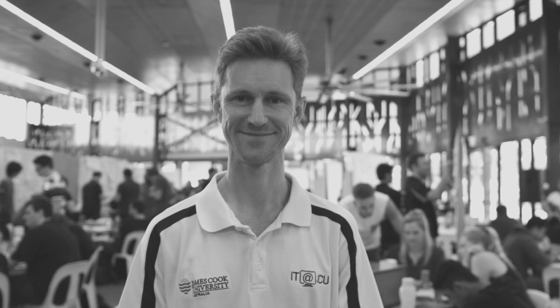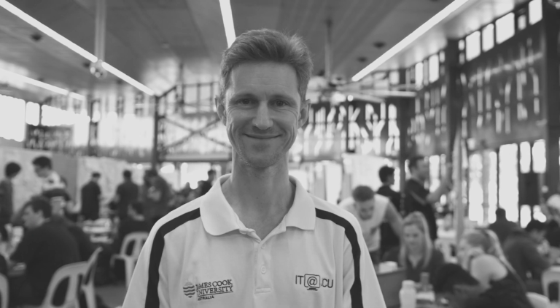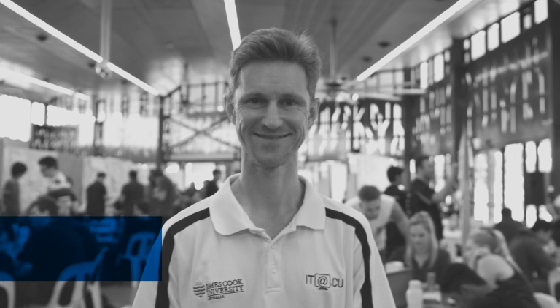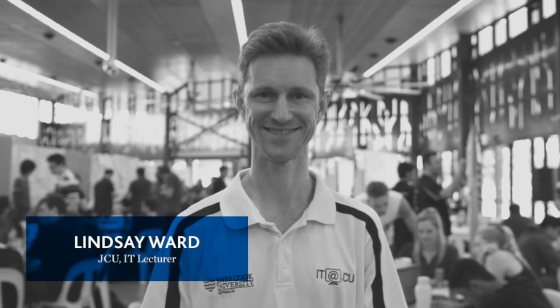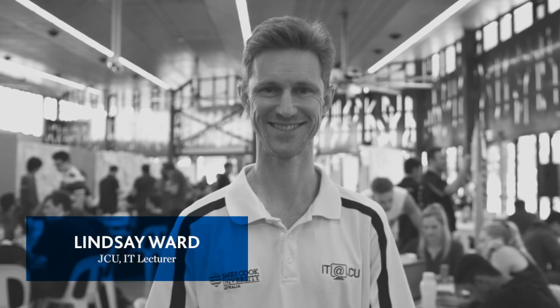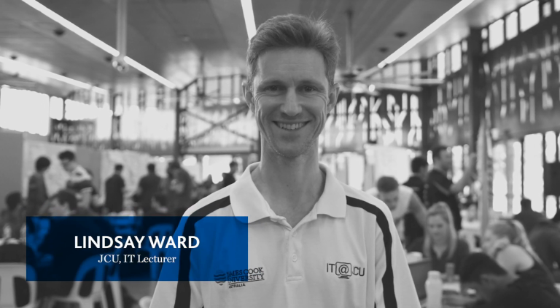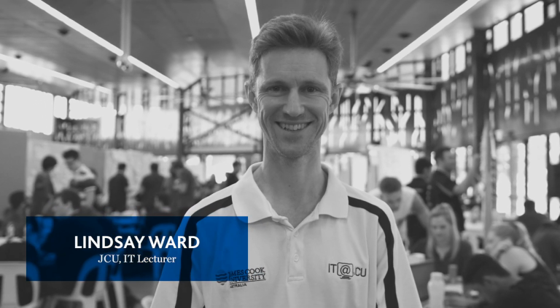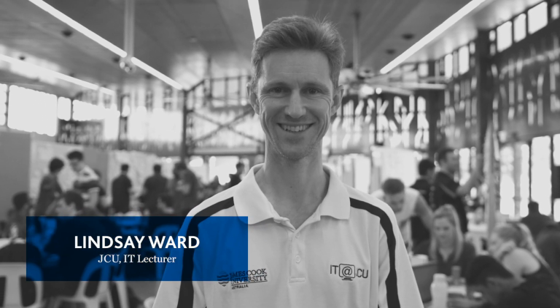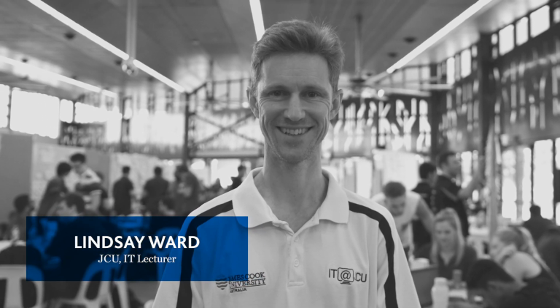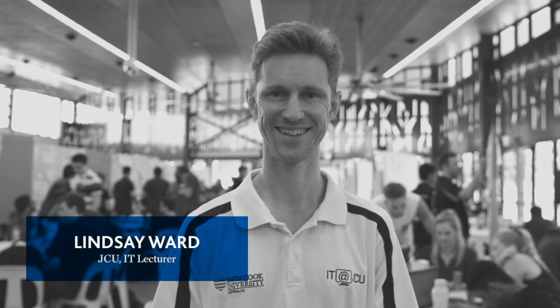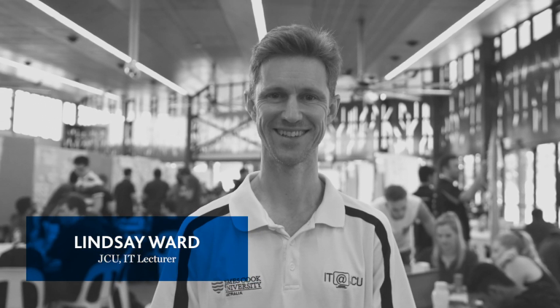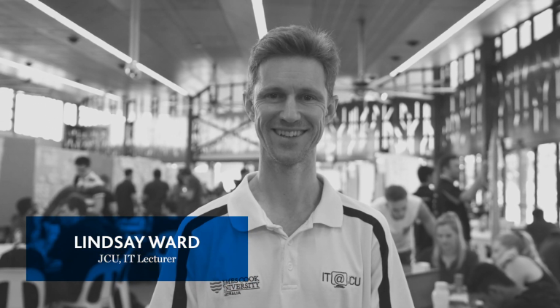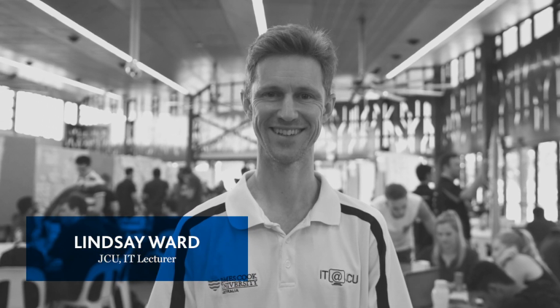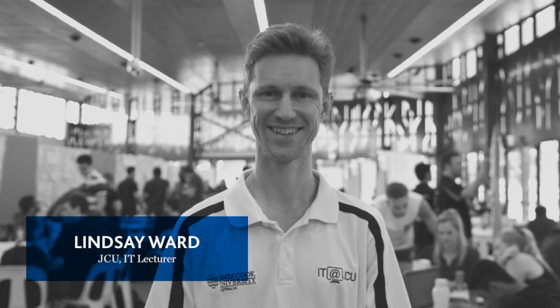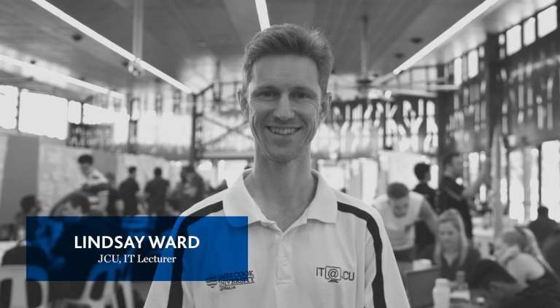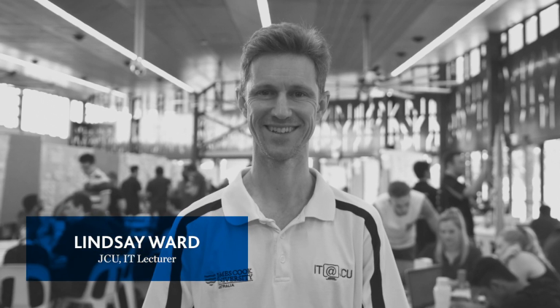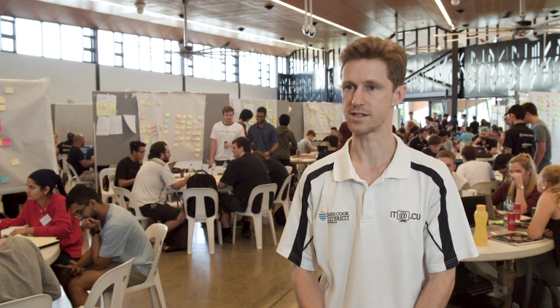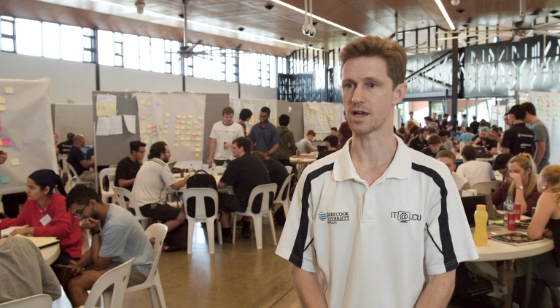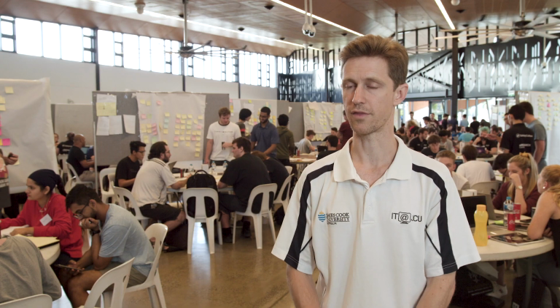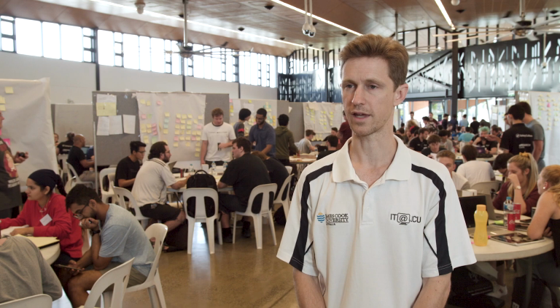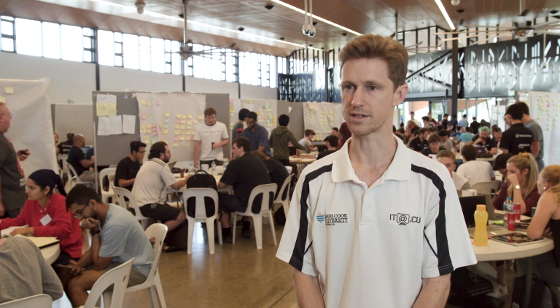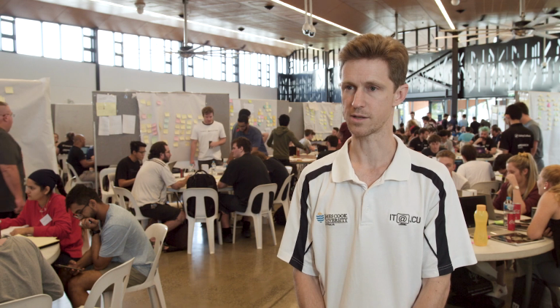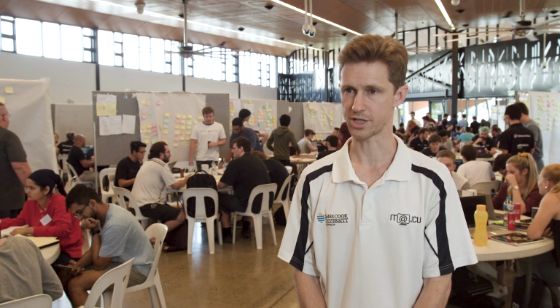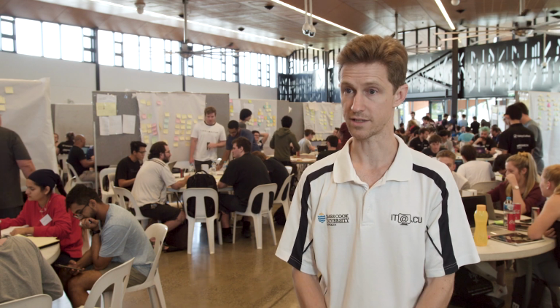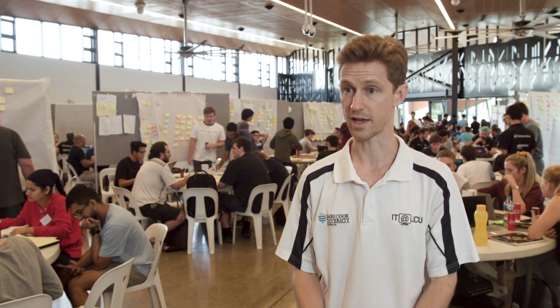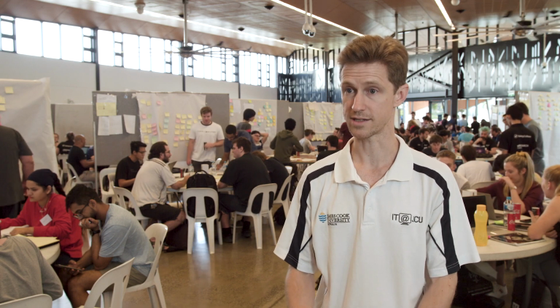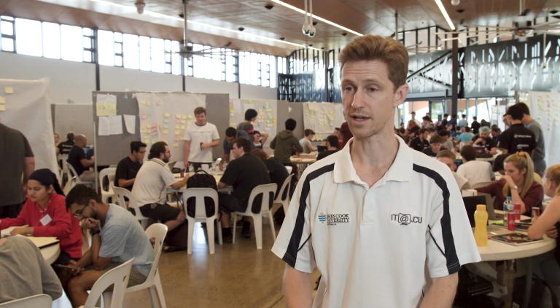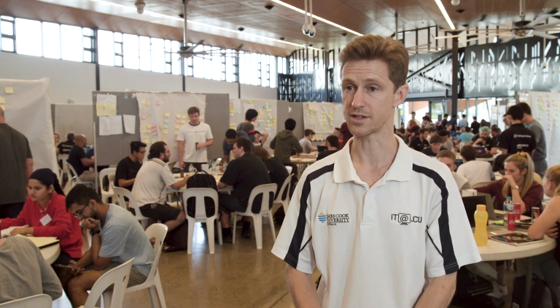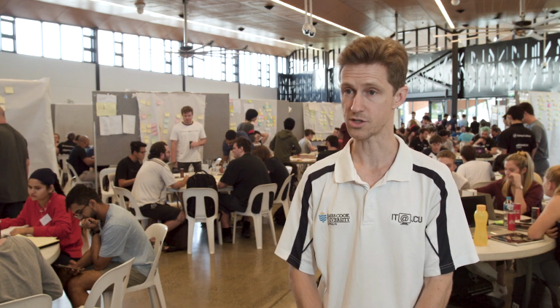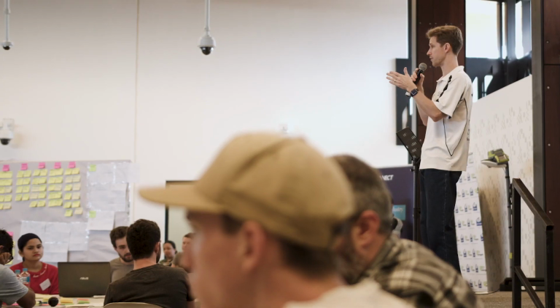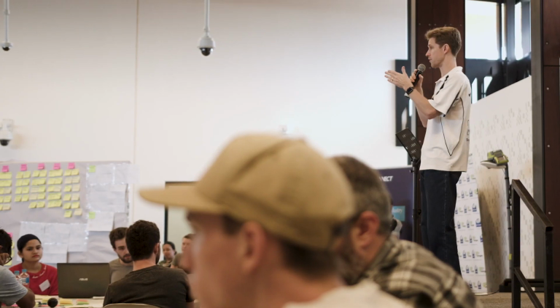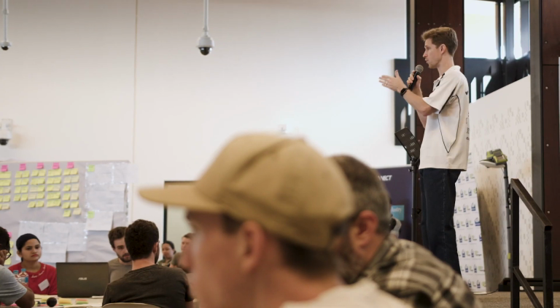I'm Lindsay Ward. I'm an IT lecturer. I teach the third-year Design Thinking subject that these students are doing.